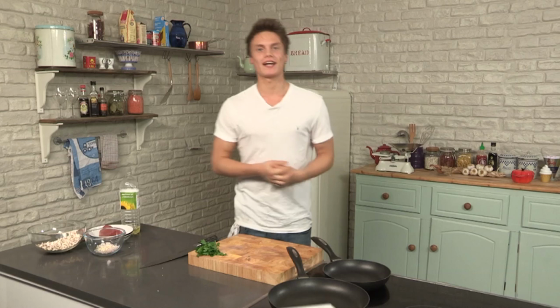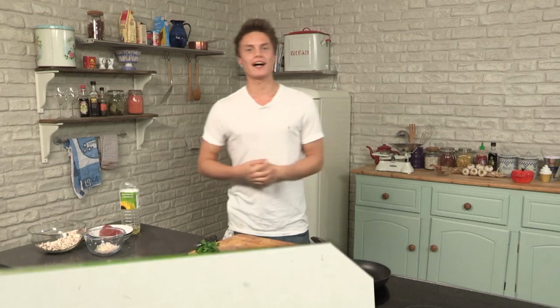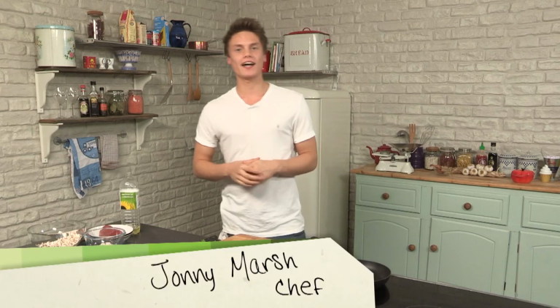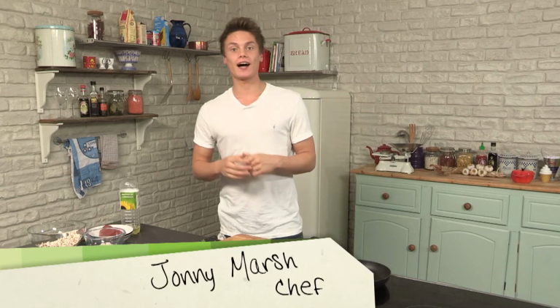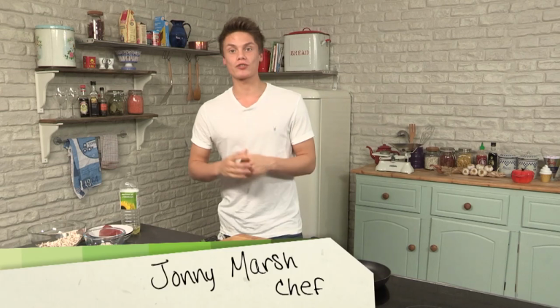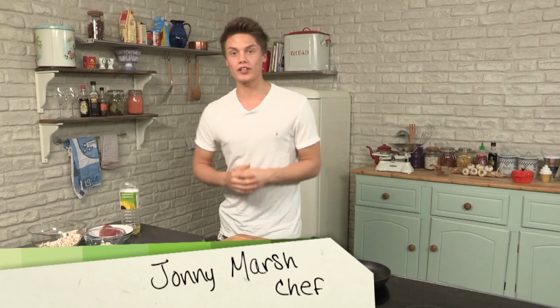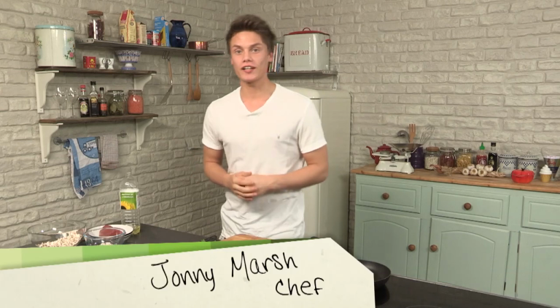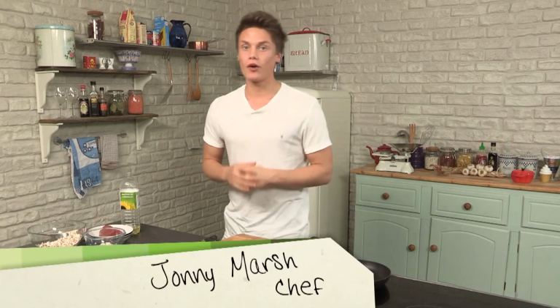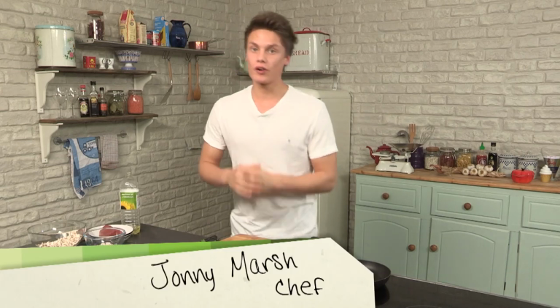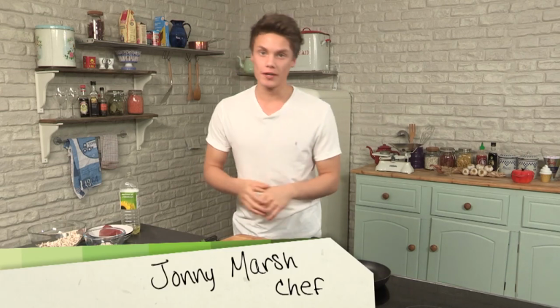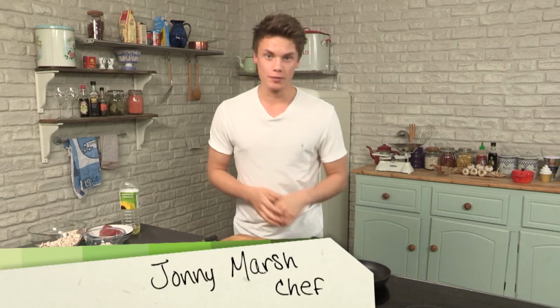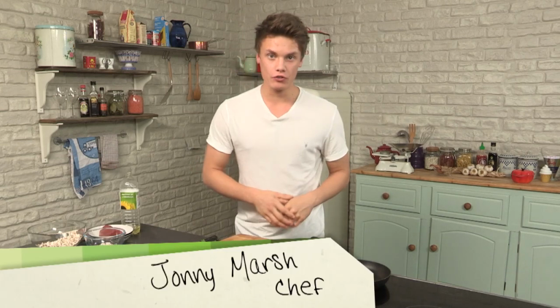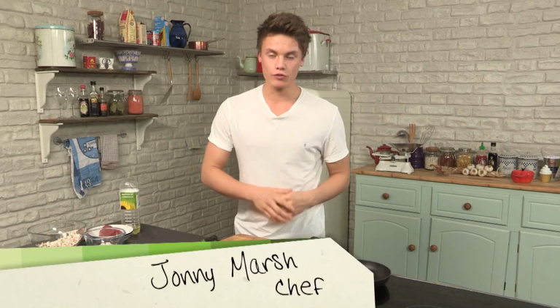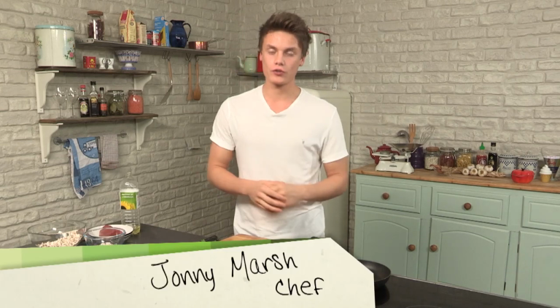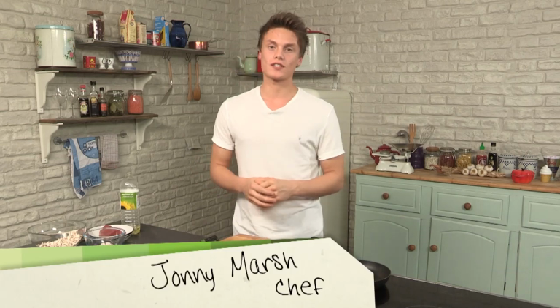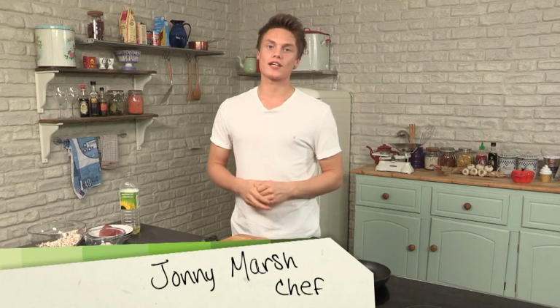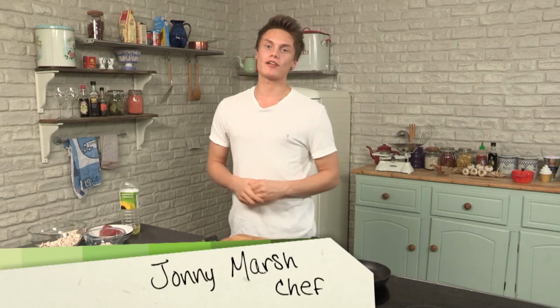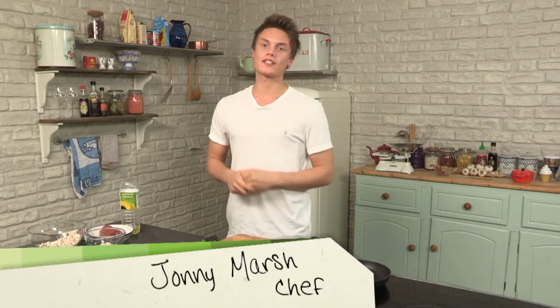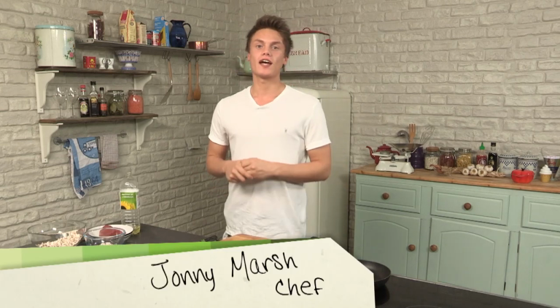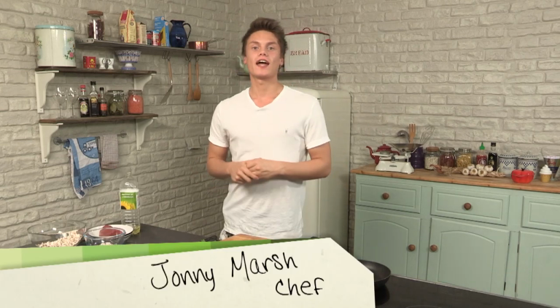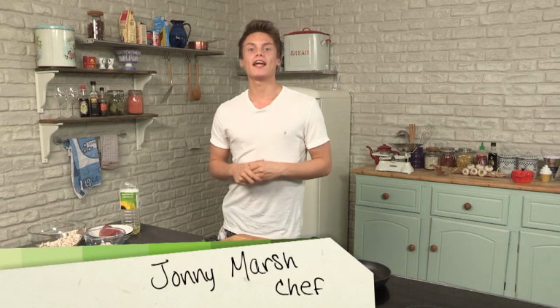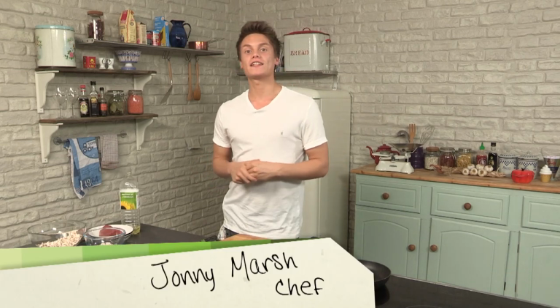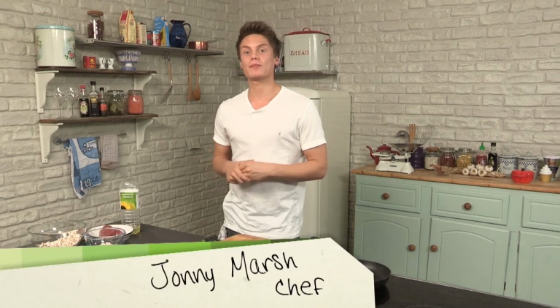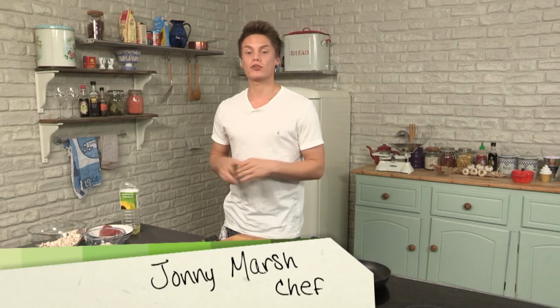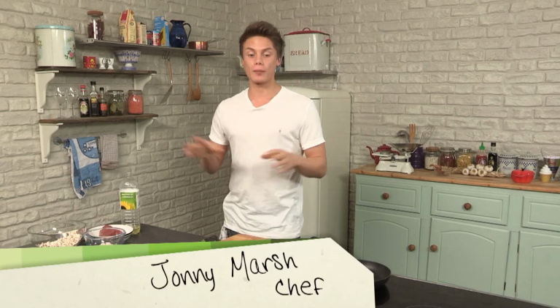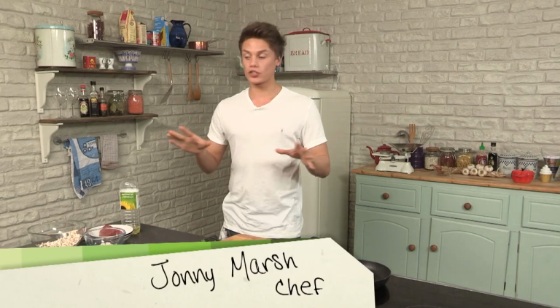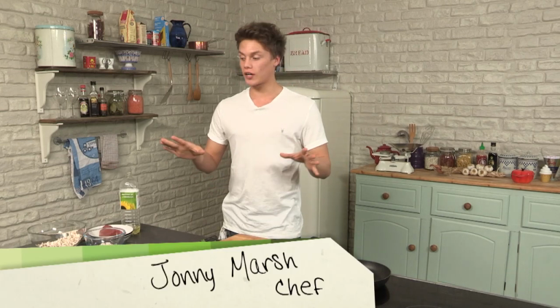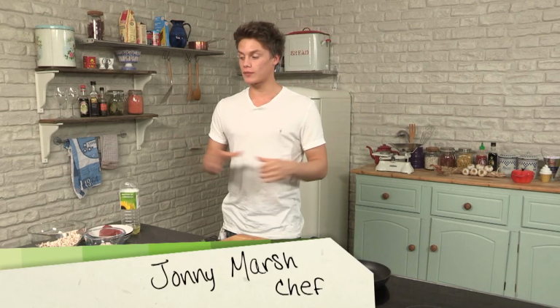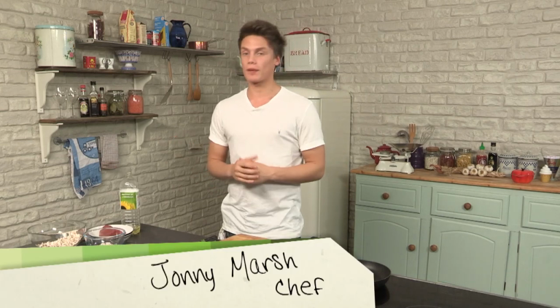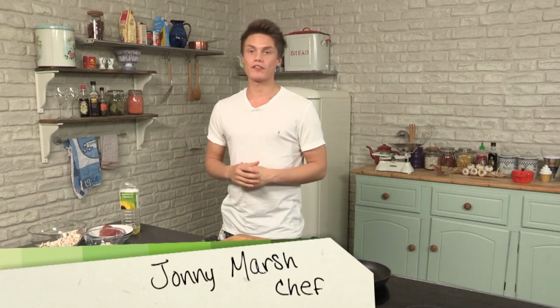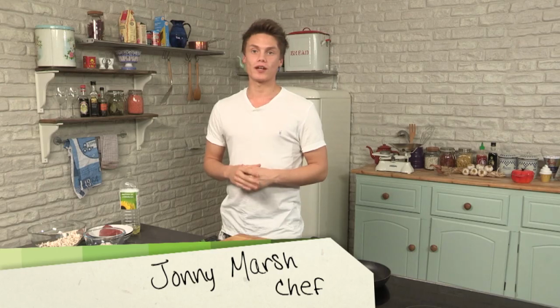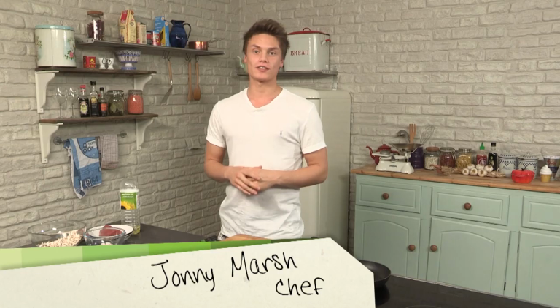Hi, I'm Jonny, welcome back to my retro food series. In this episode I'm going to show you how to make a beef wellington.